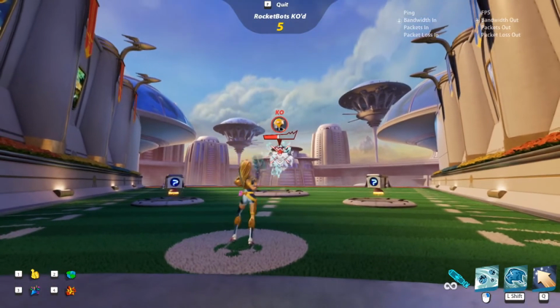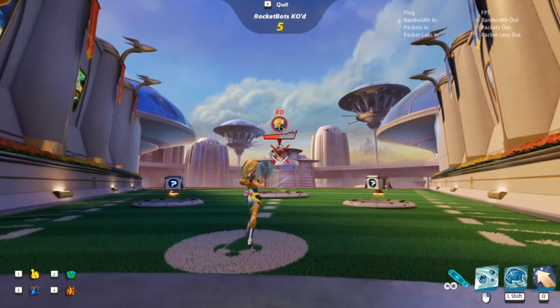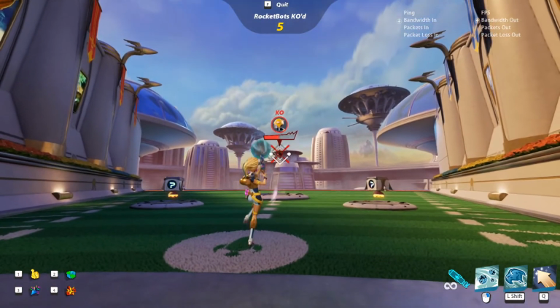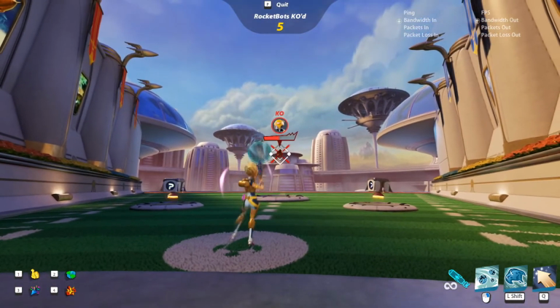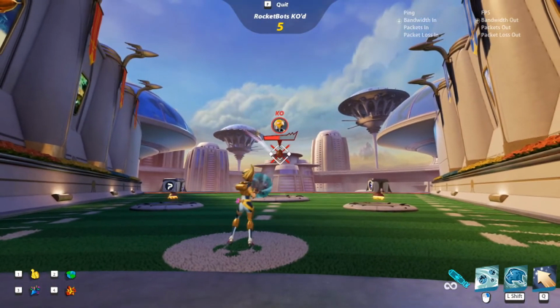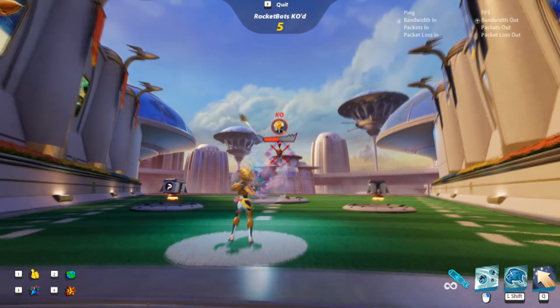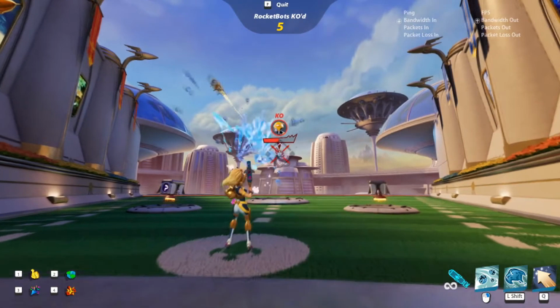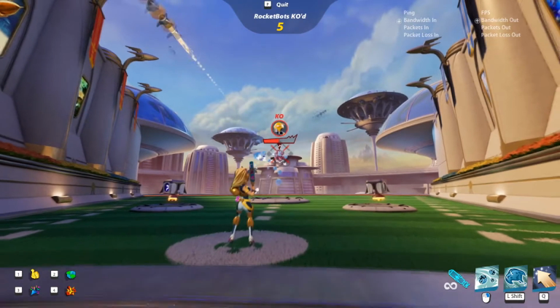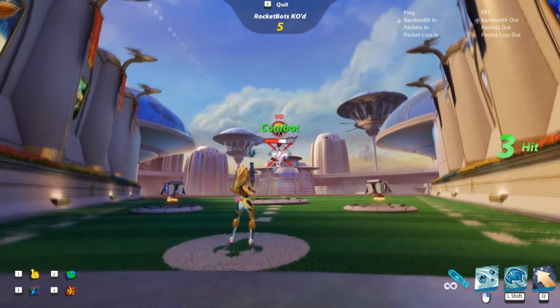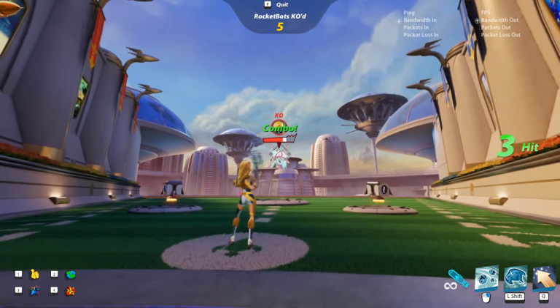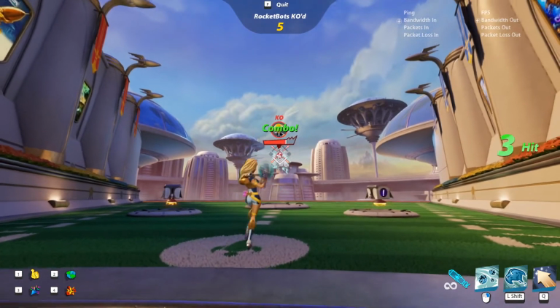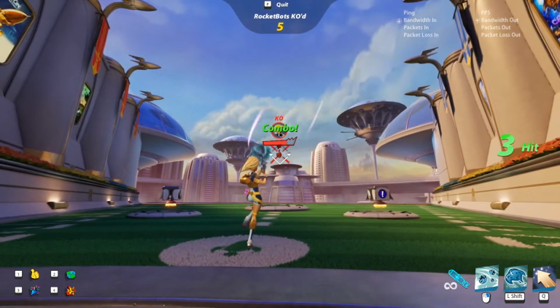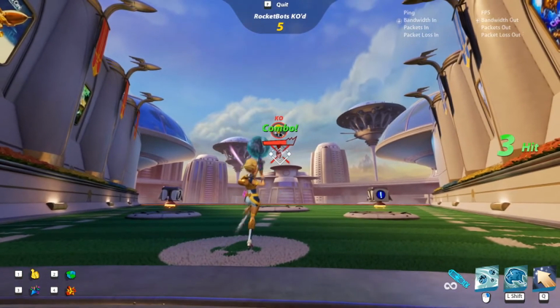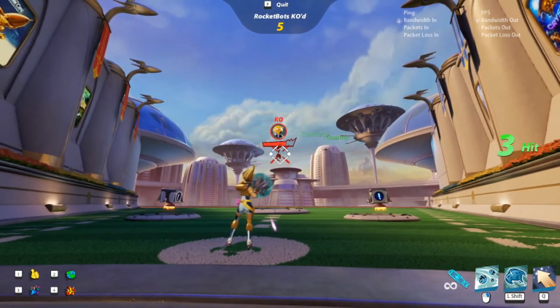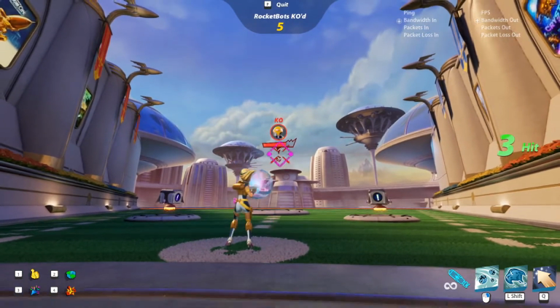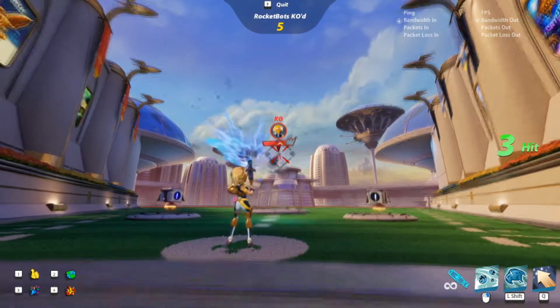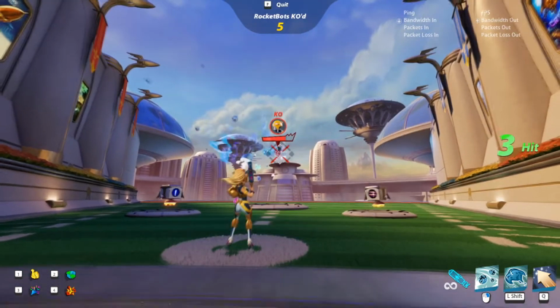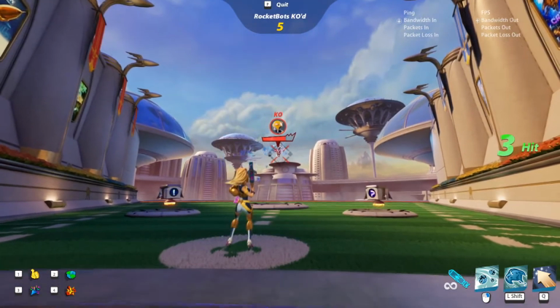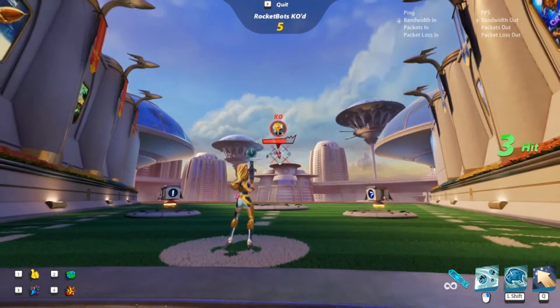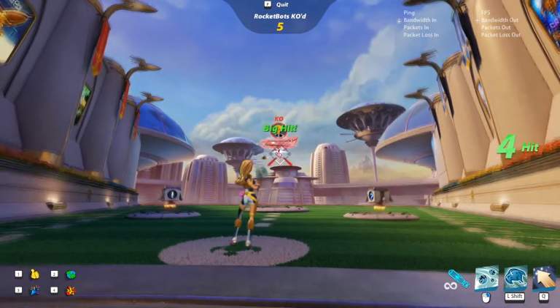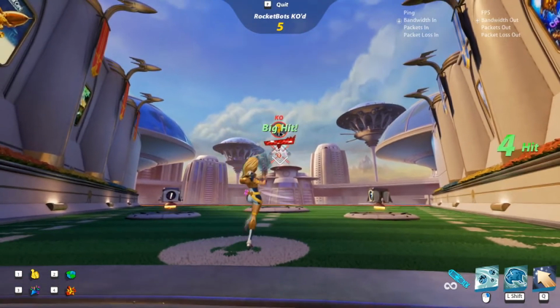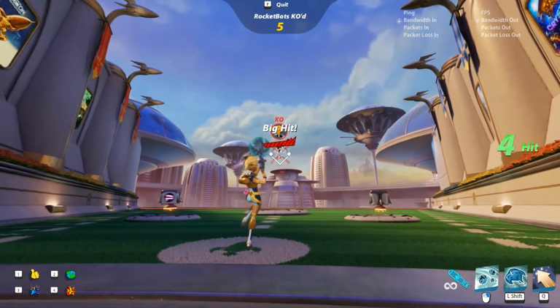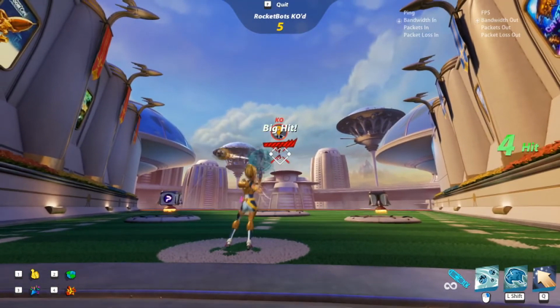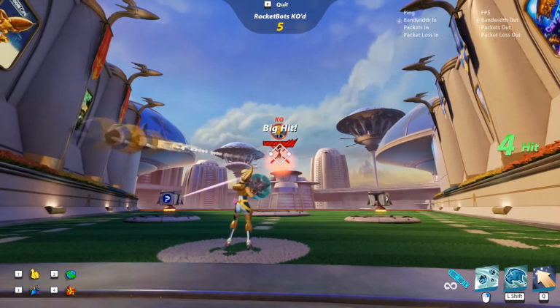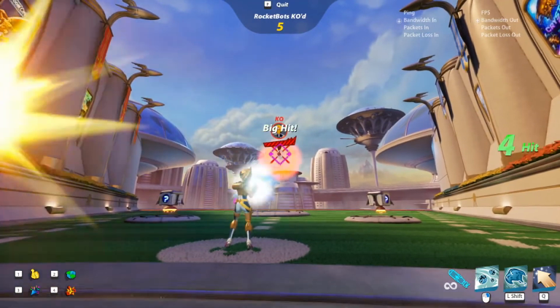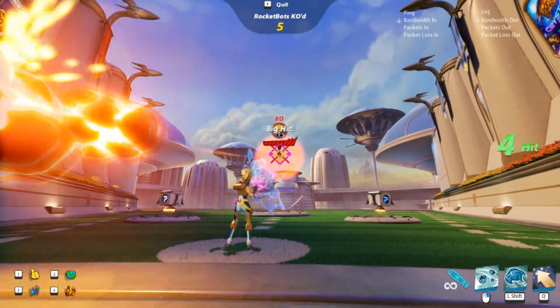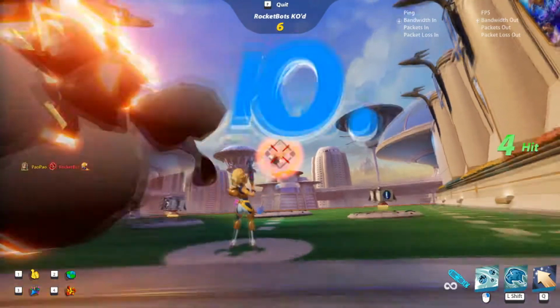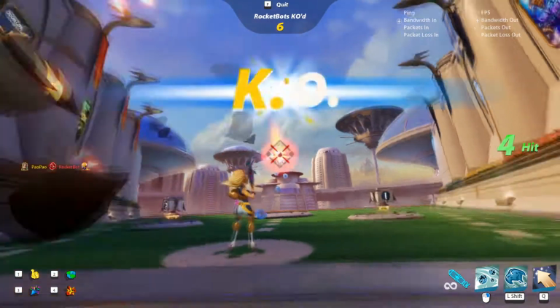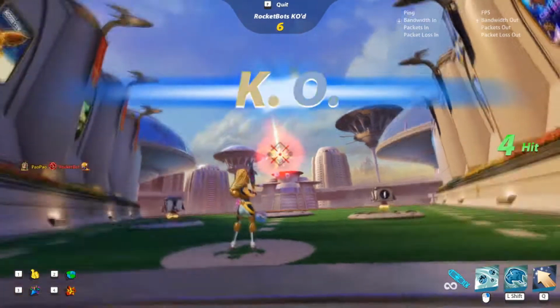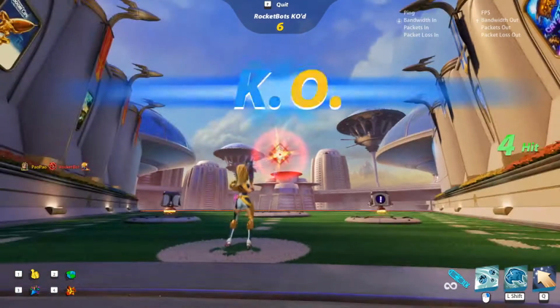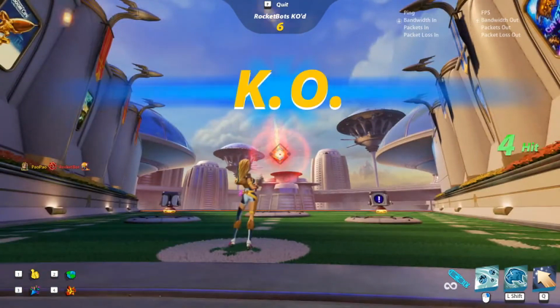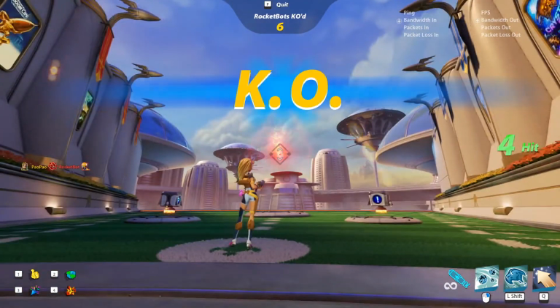Amphora's primary works very similarly to Kai Yi's. Amphora's bubble shots charge a bit slower, but the hitbox on the full charge is a bit larger.